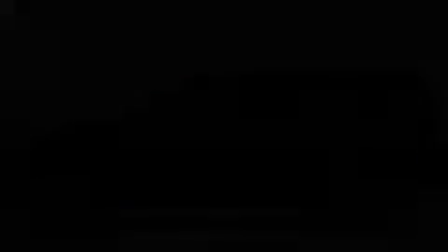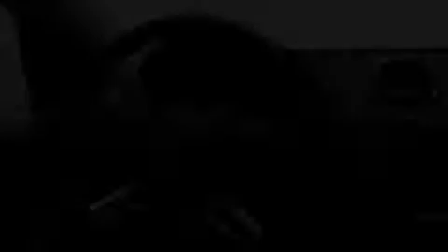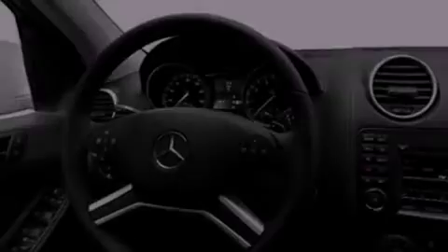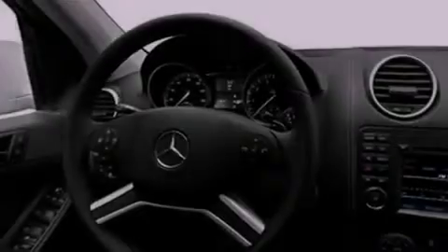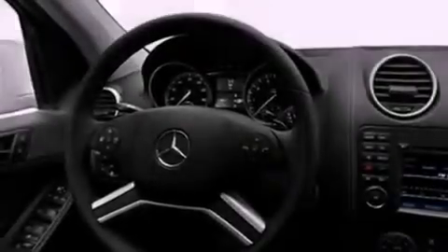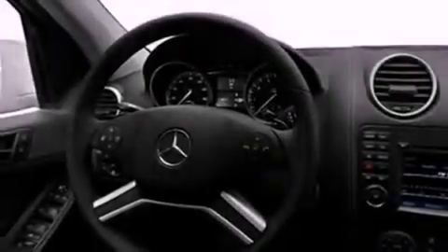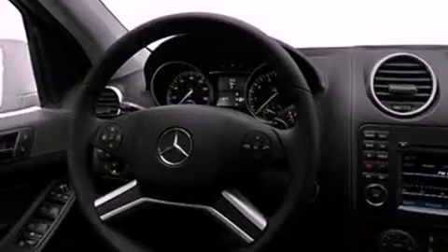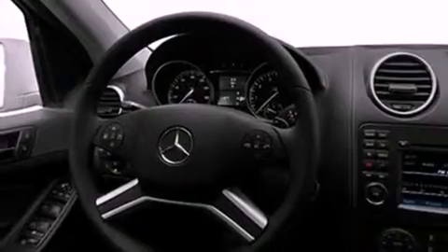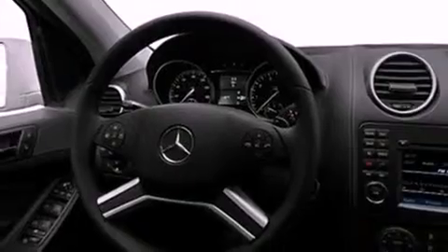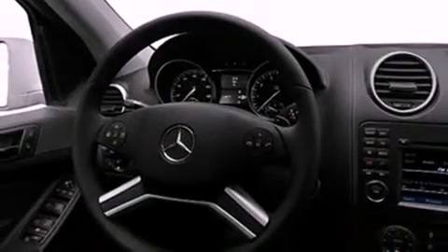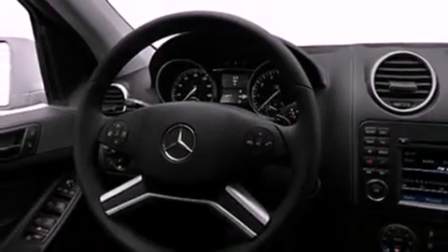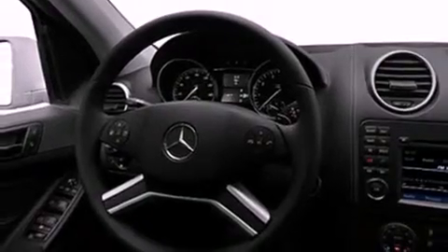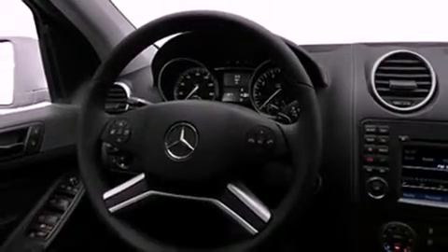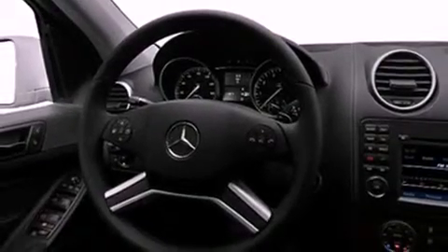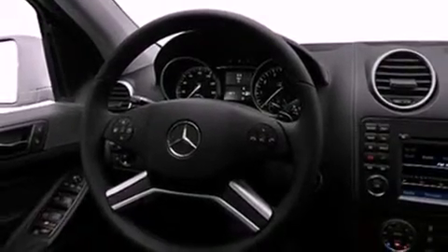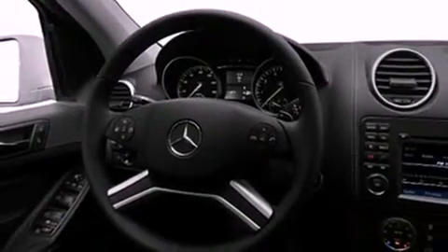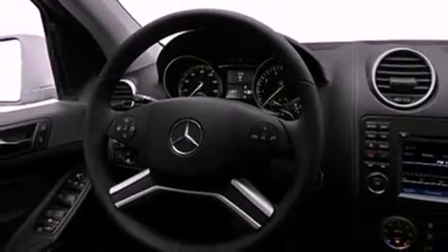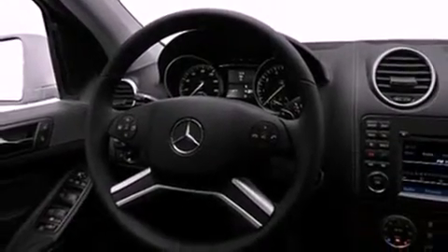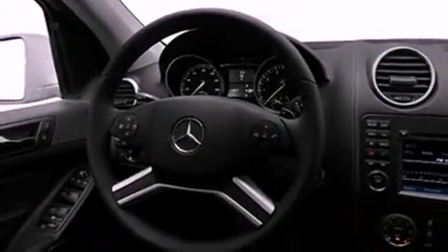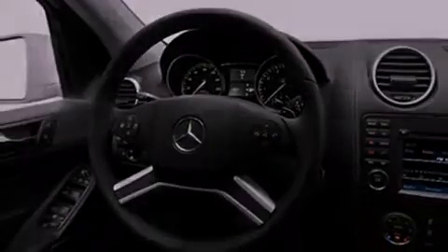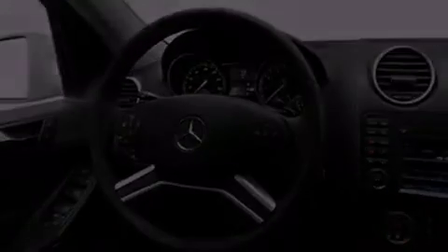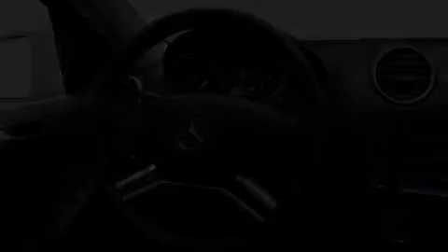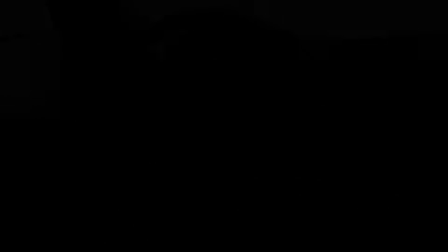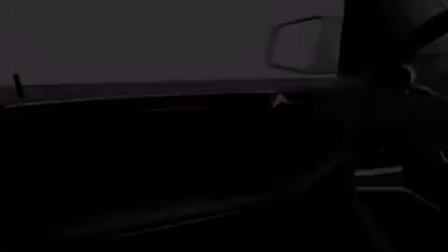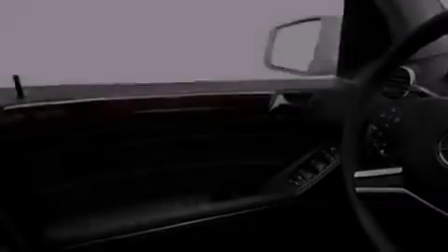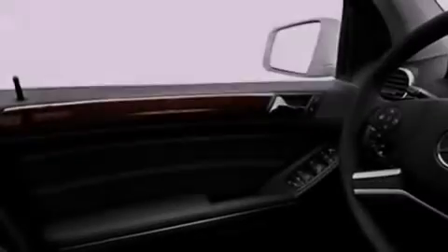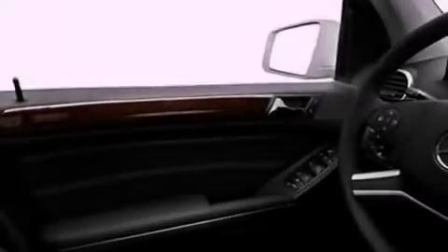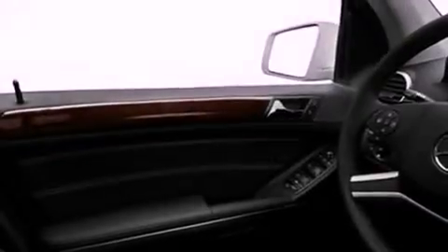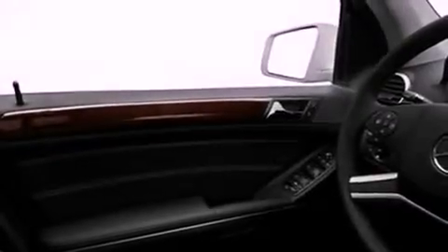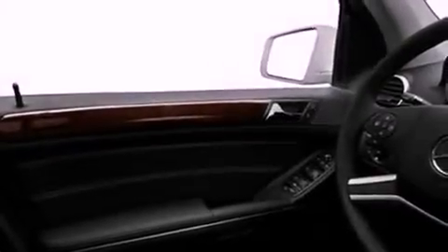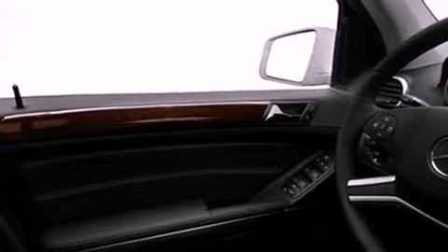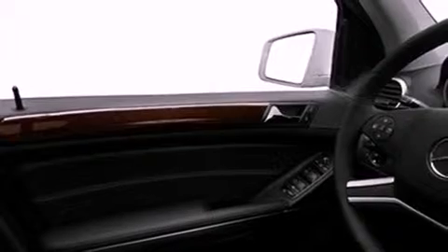Its top features include a heated passenger seat, air conditioning, cruise control, a CD player, and fog lamps.